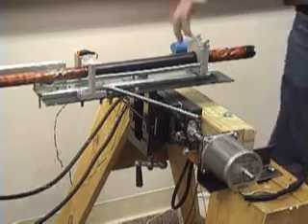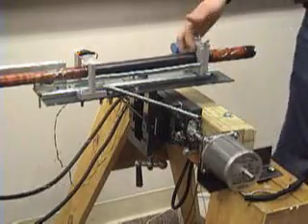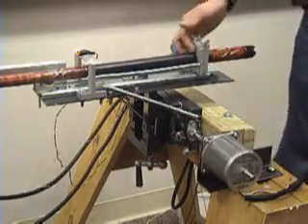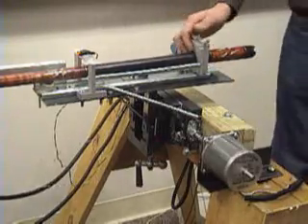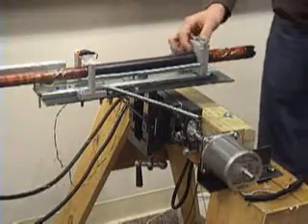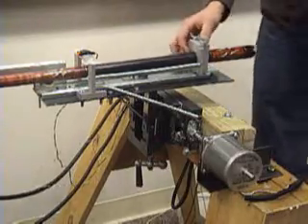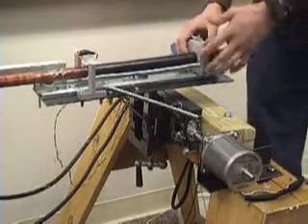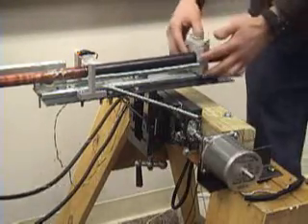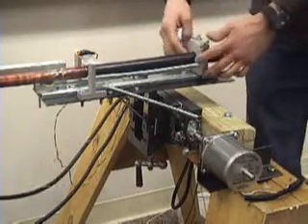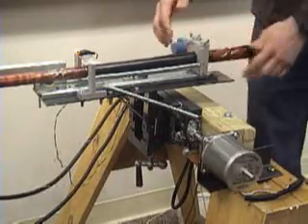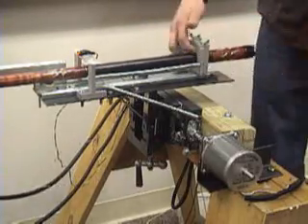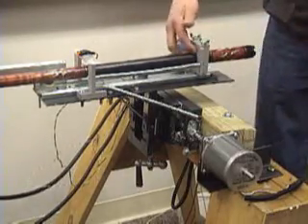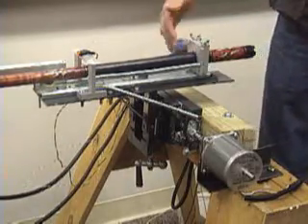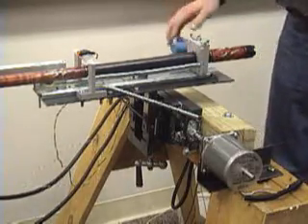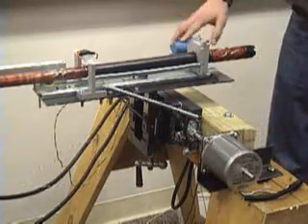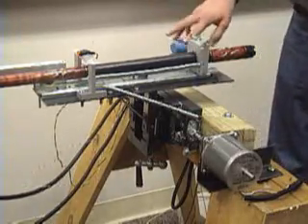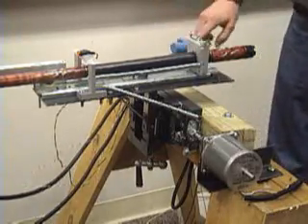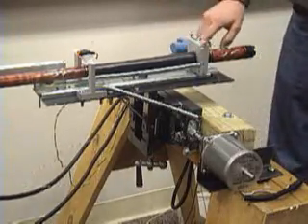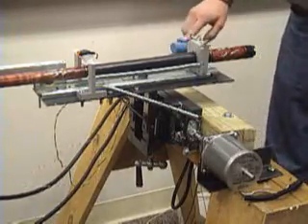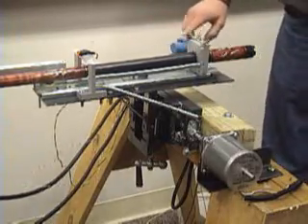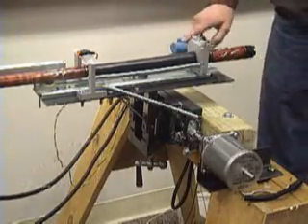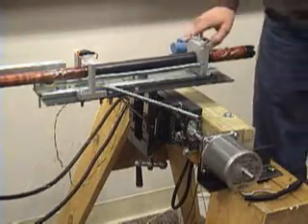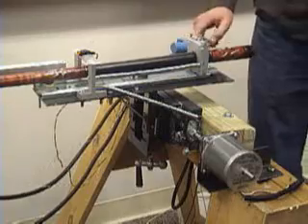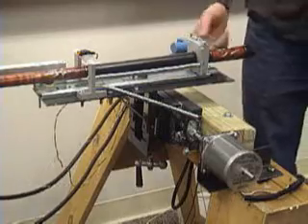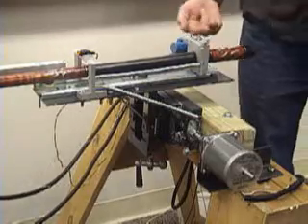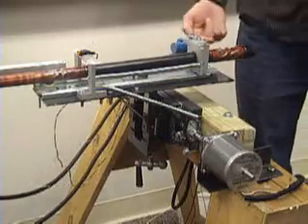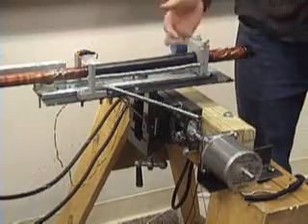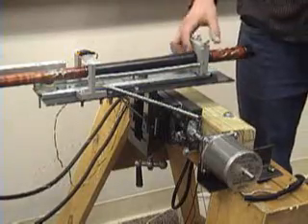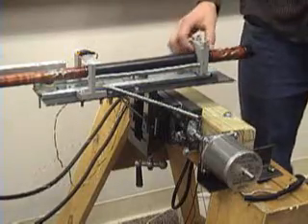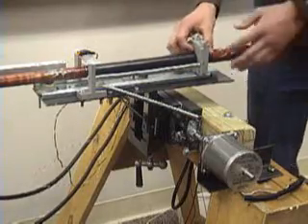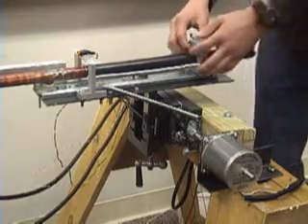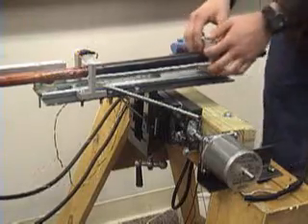So as the menu says, you pull it back, which engages this actuator right here that holds it in place.